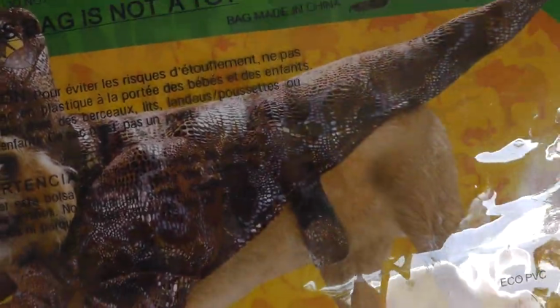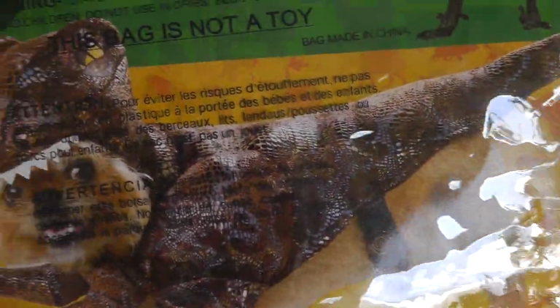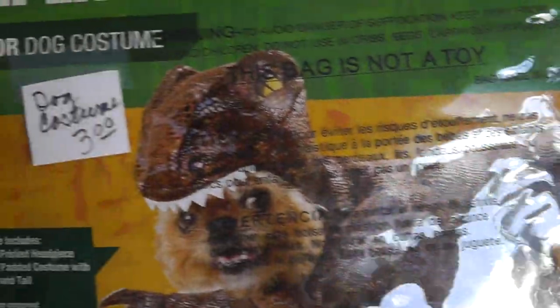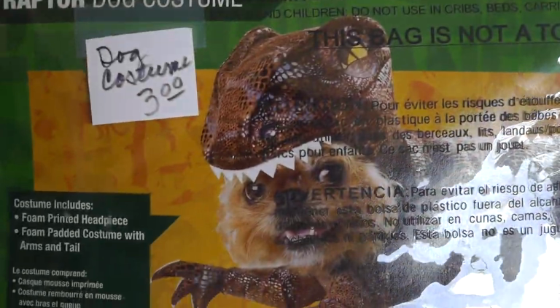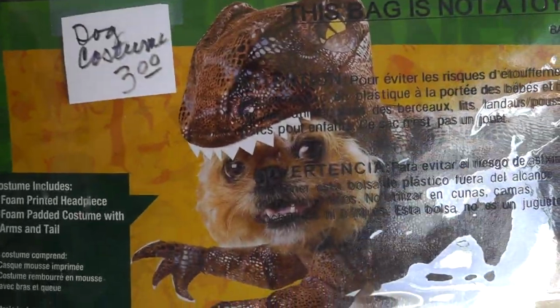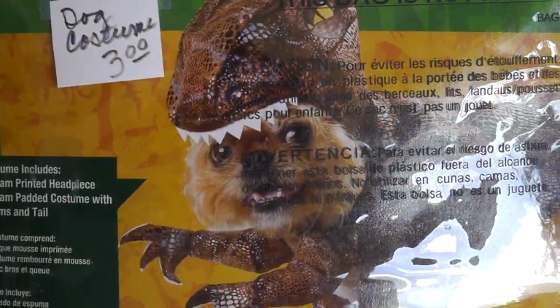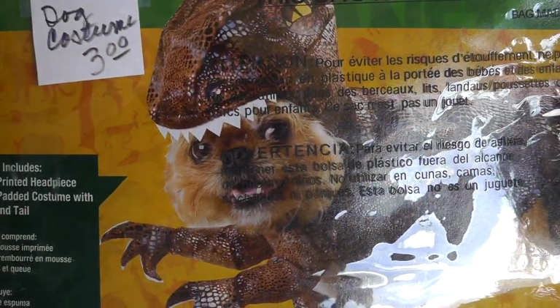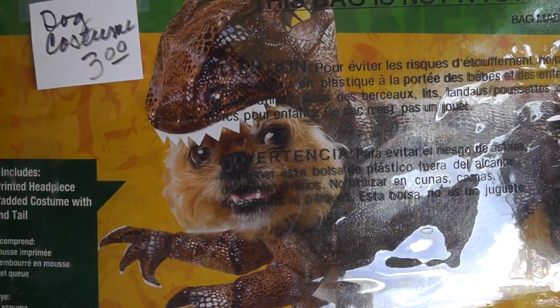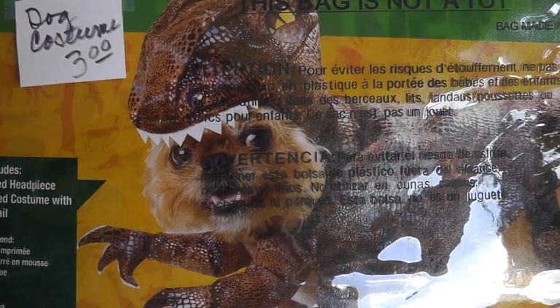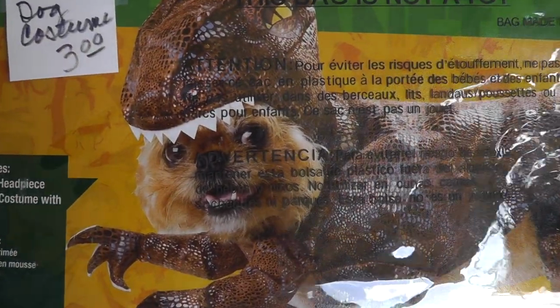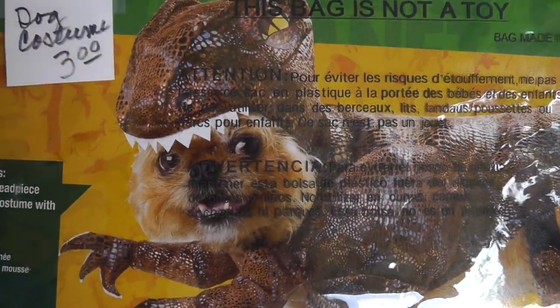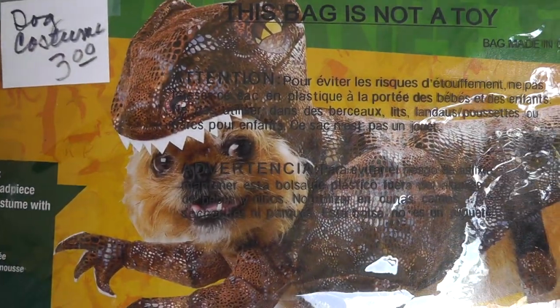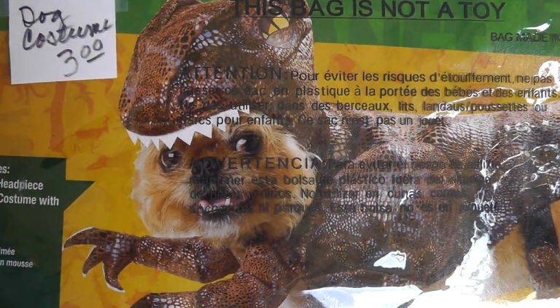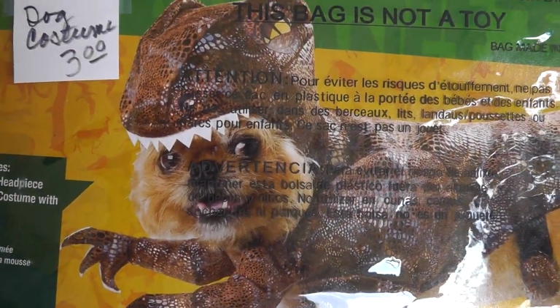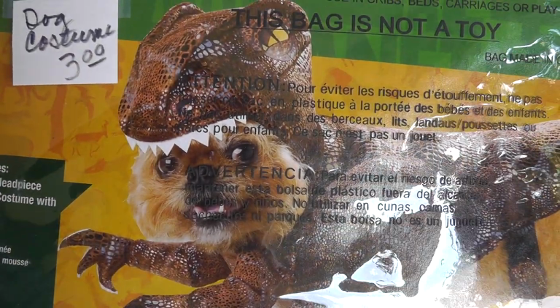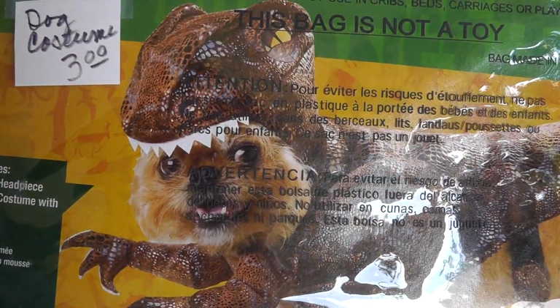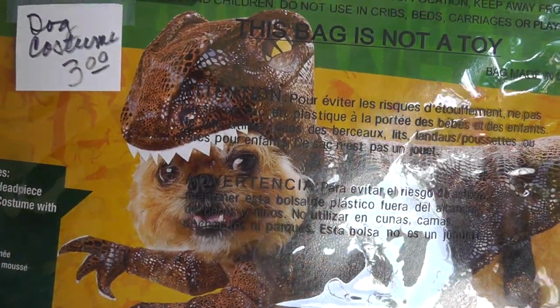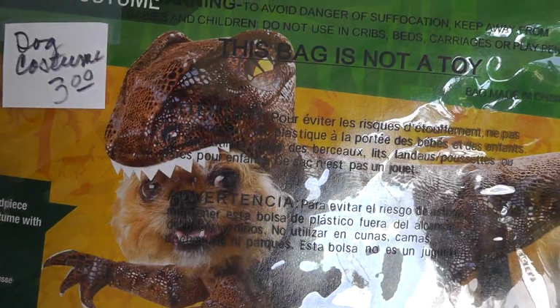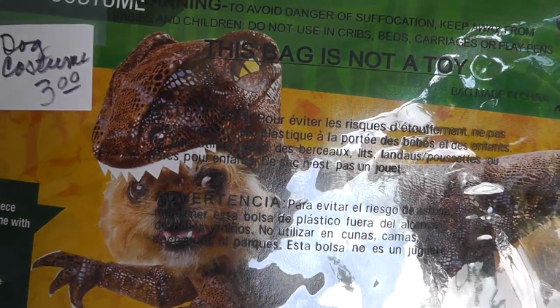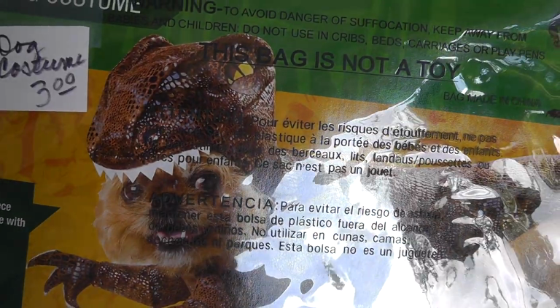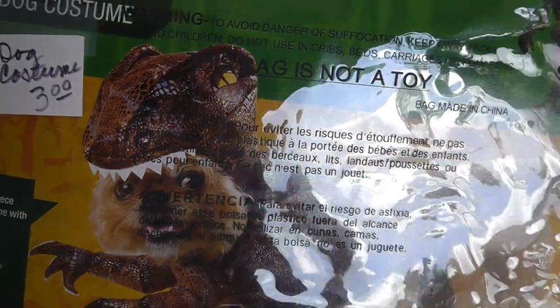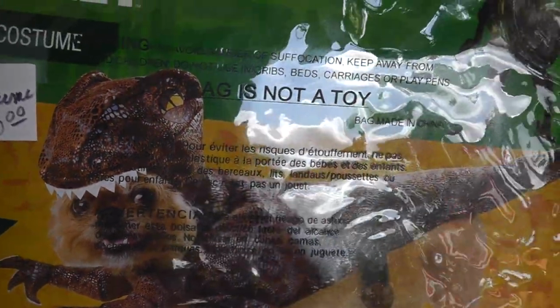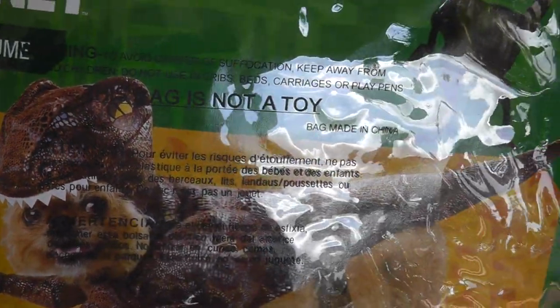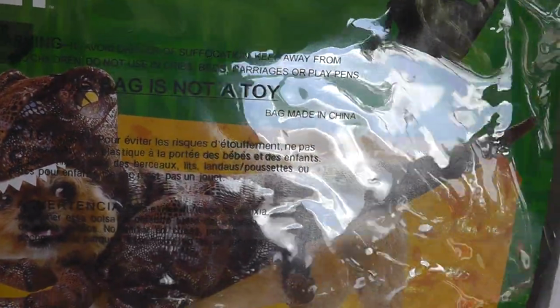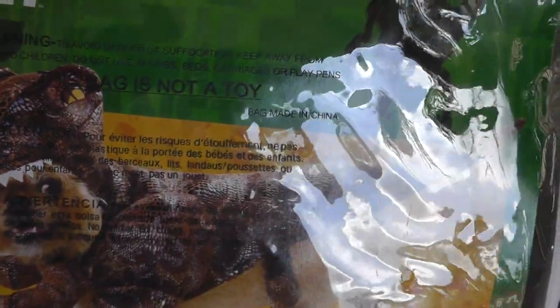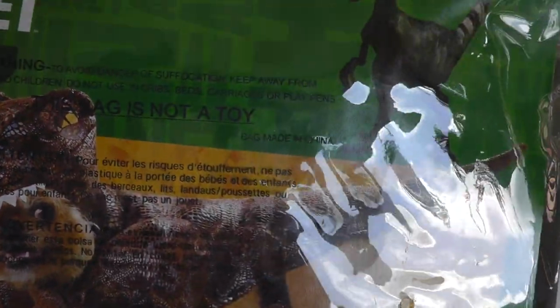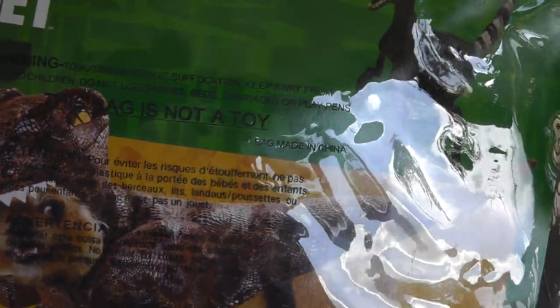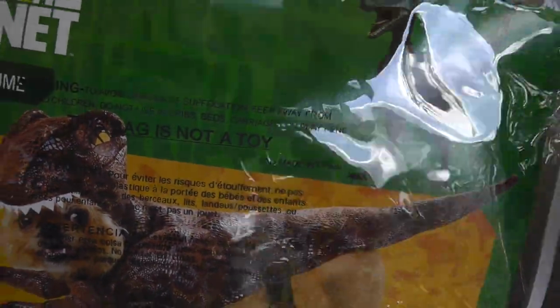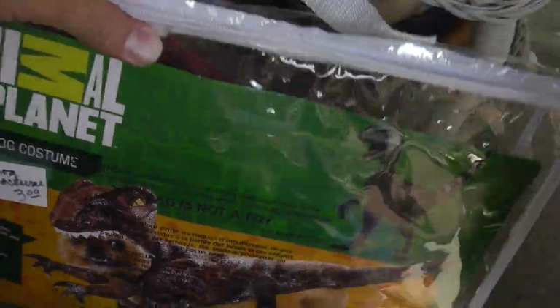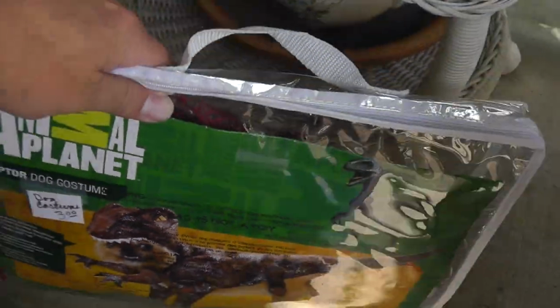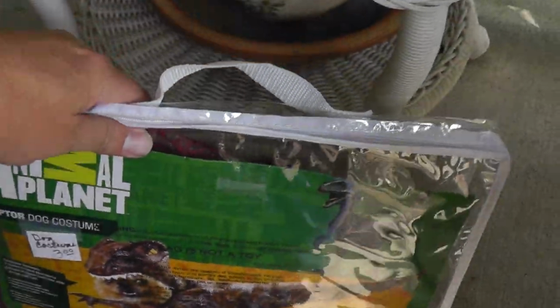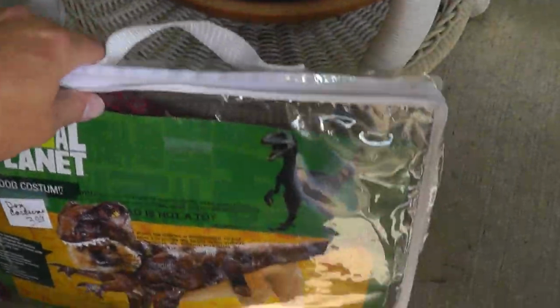Raptor dog costume. I'm going to put this on one of the chihuahuas — they'll probably hate me. Have to get a video of that.